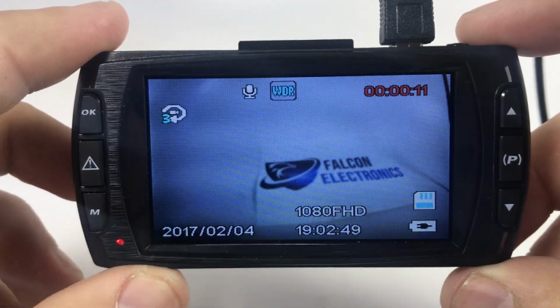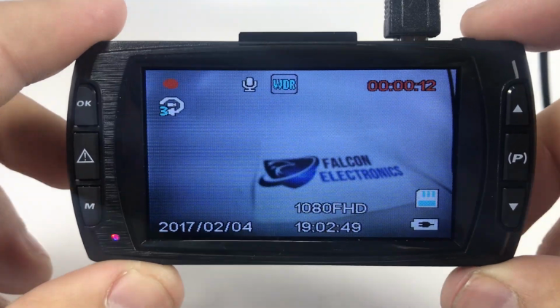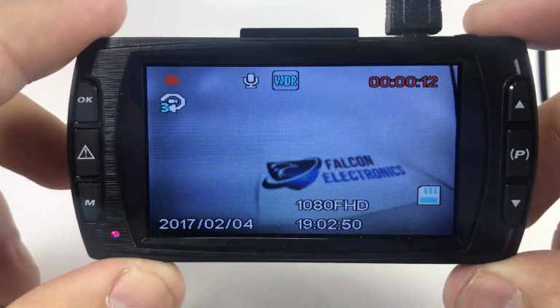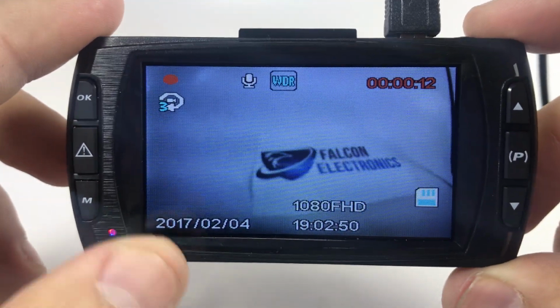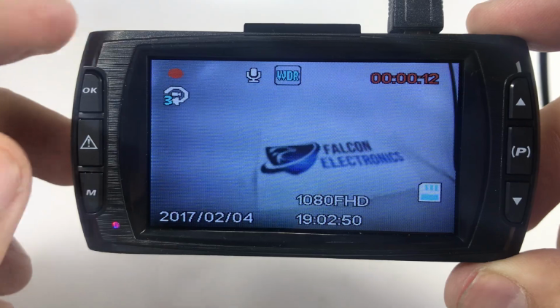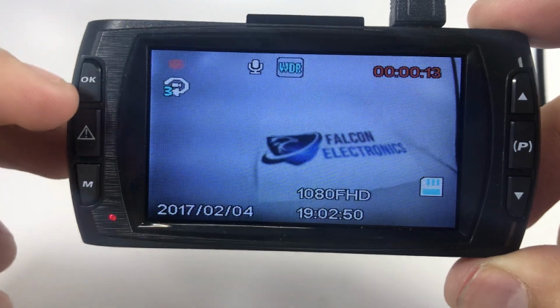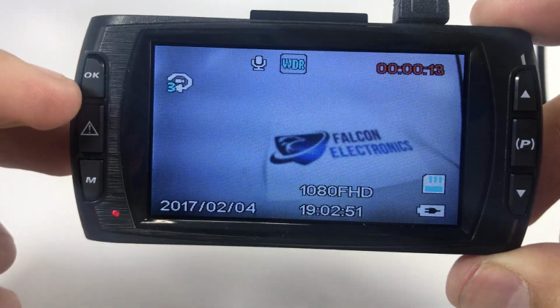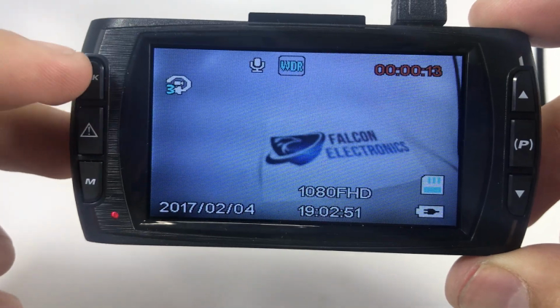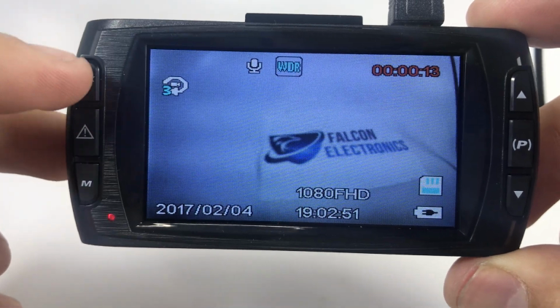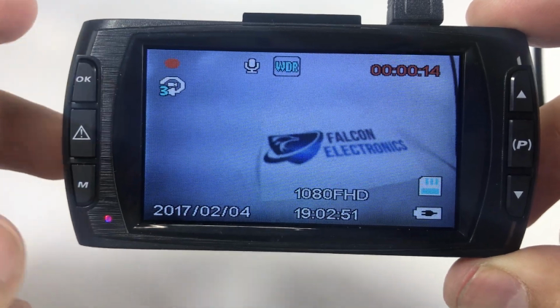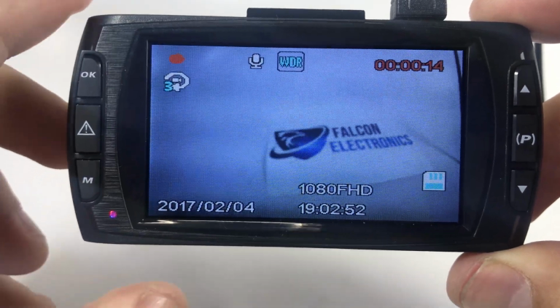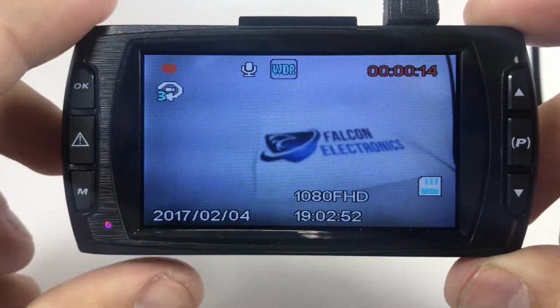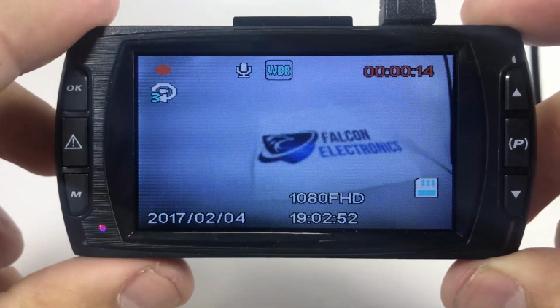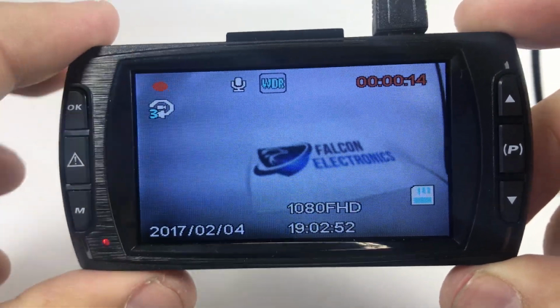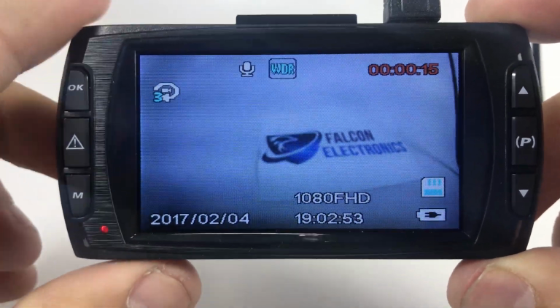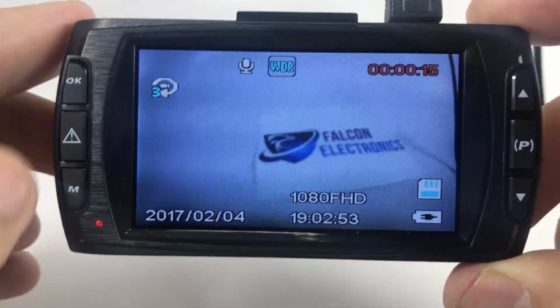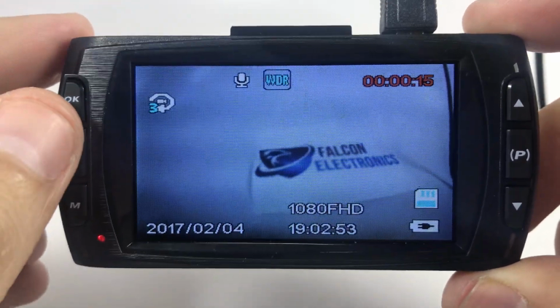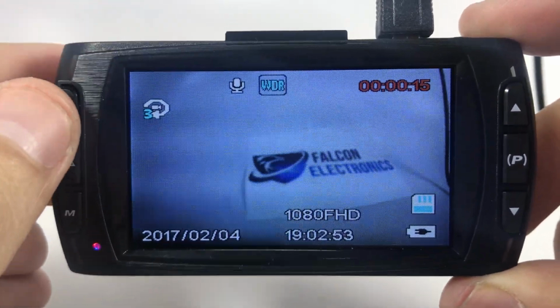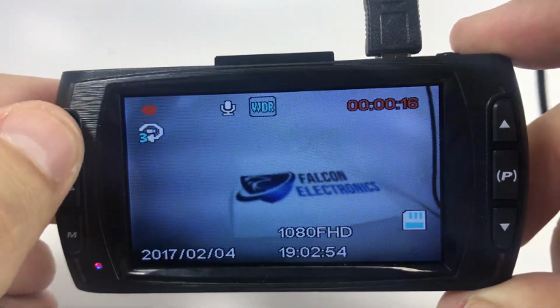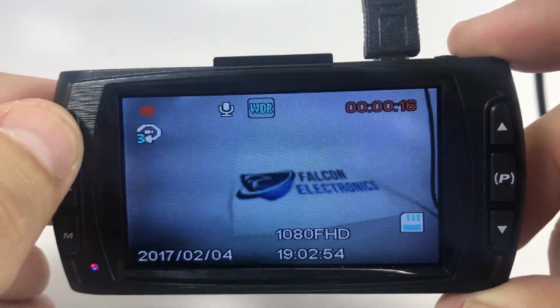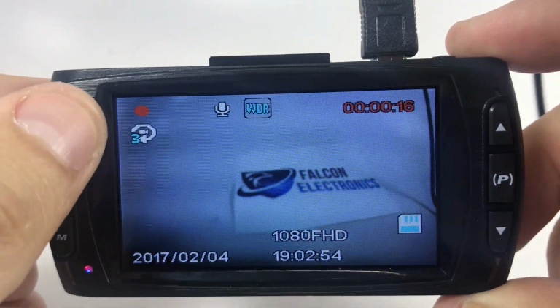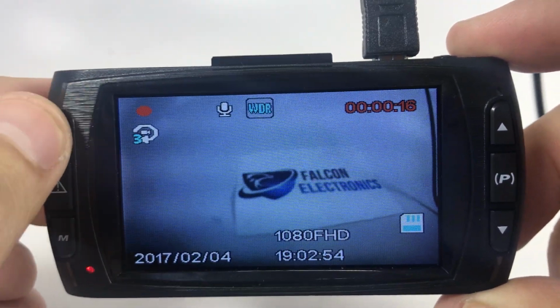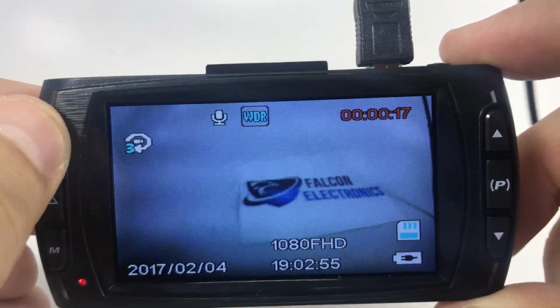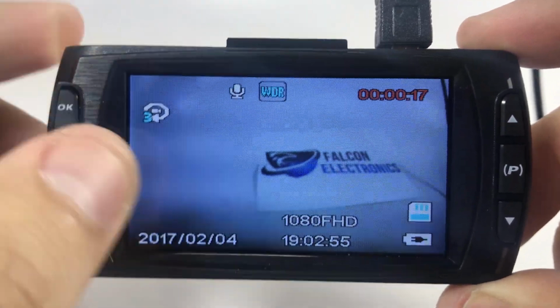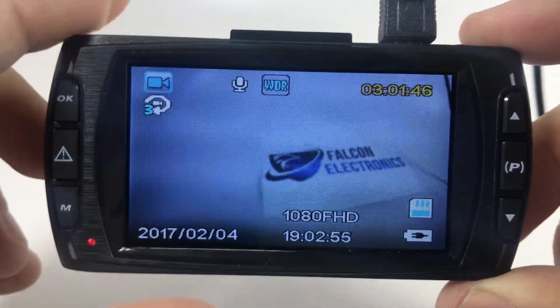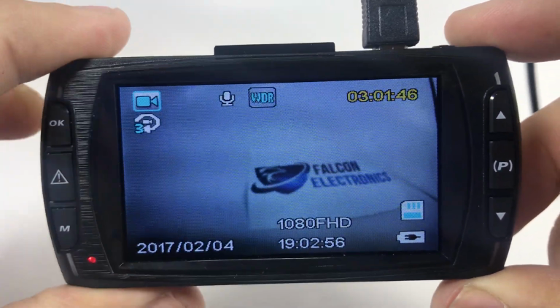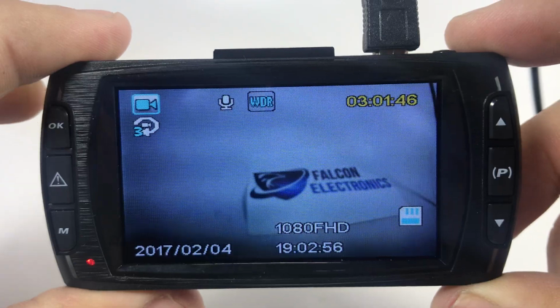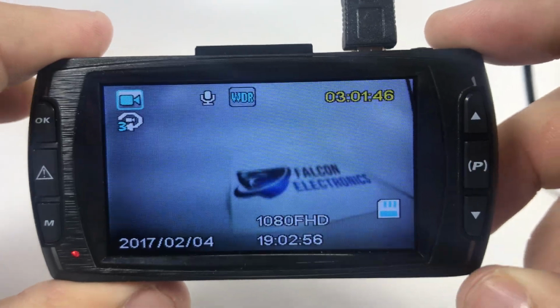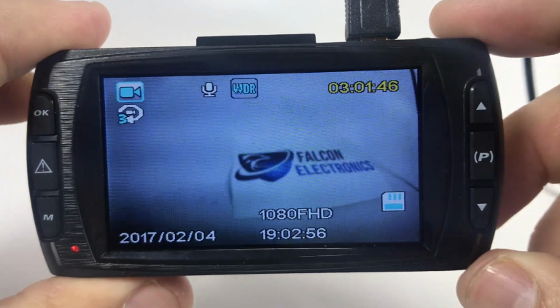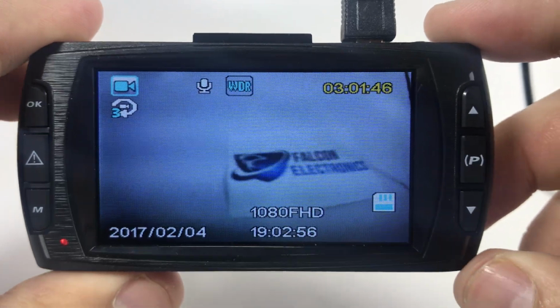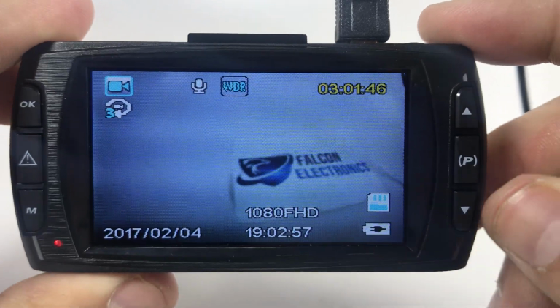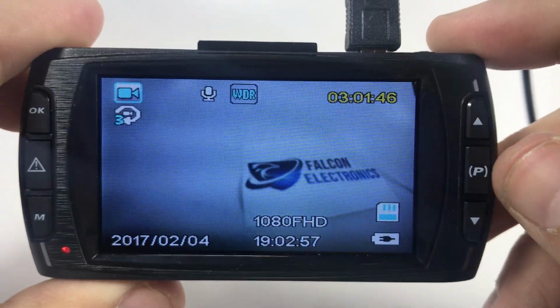First thing you want to do is make sure that you are not in record mode. Hit the OK button to get your recording stopped.